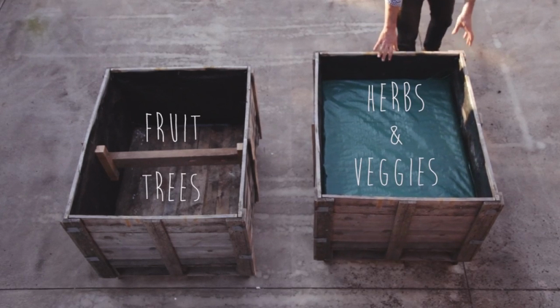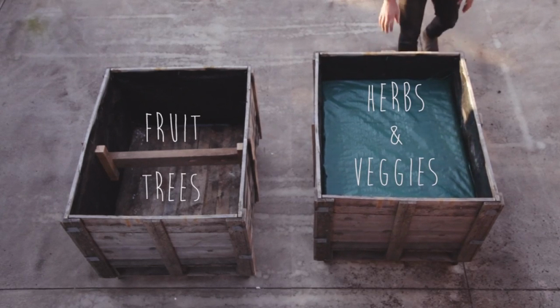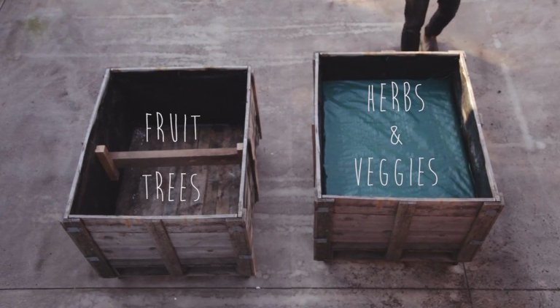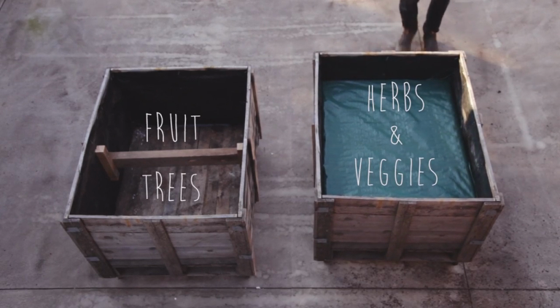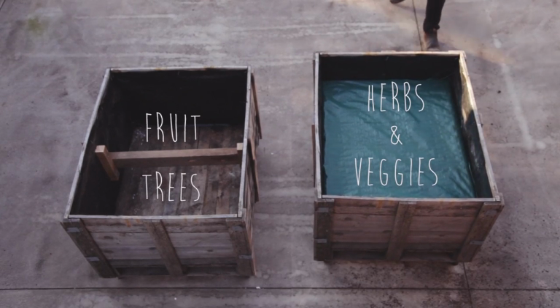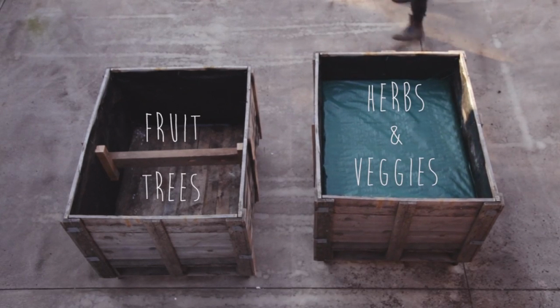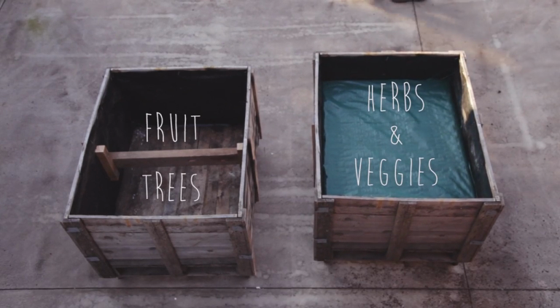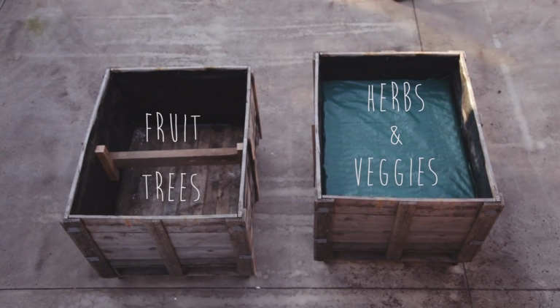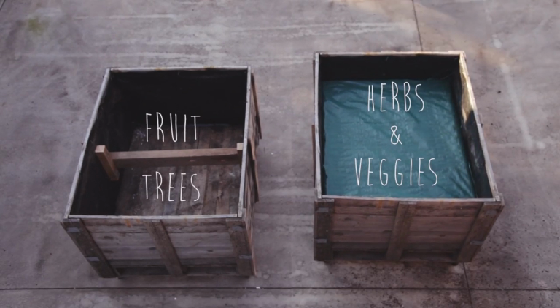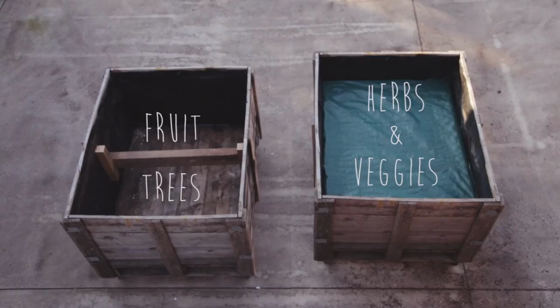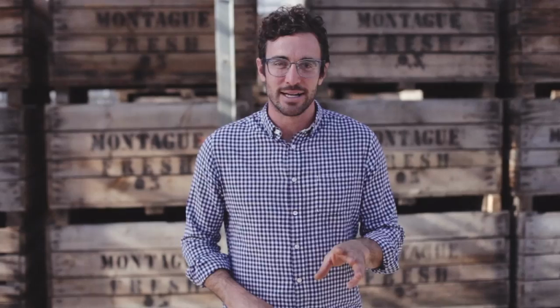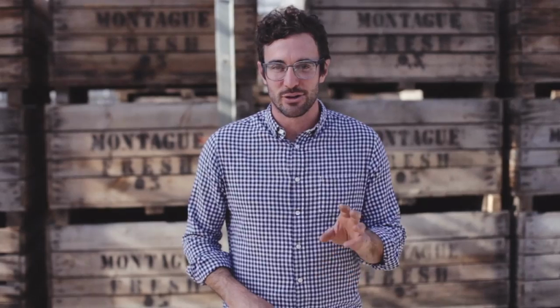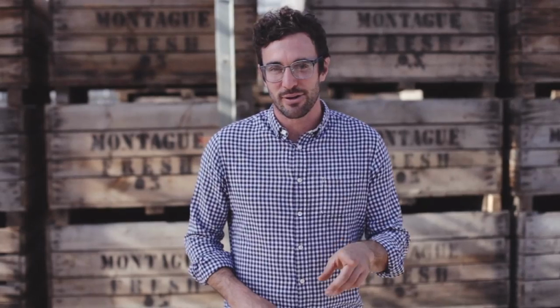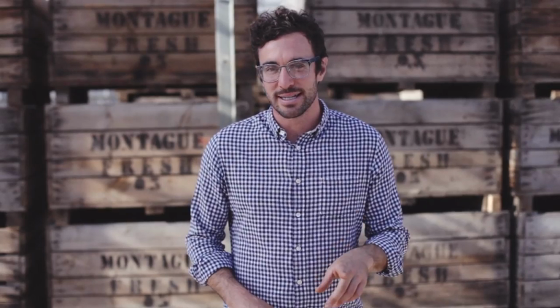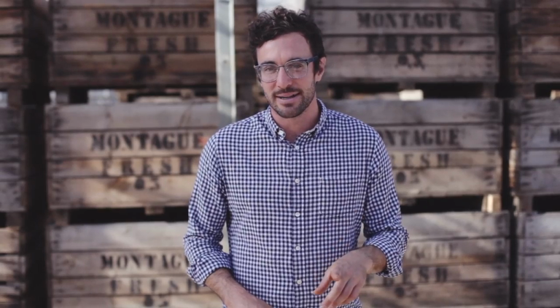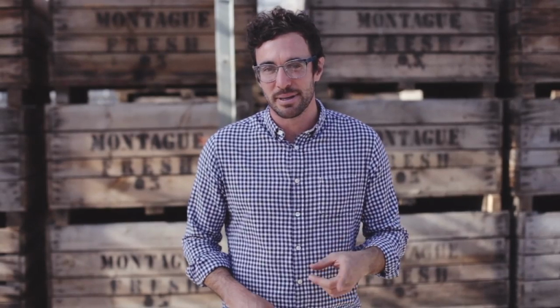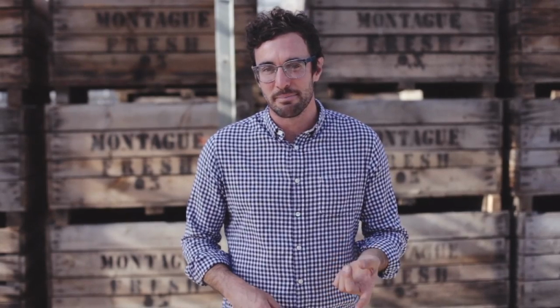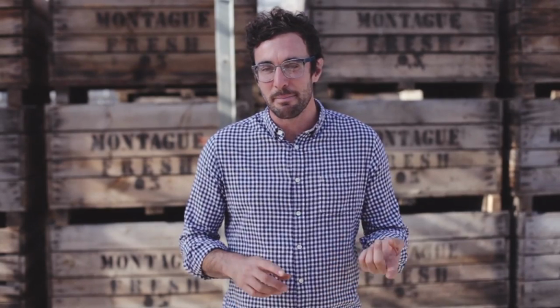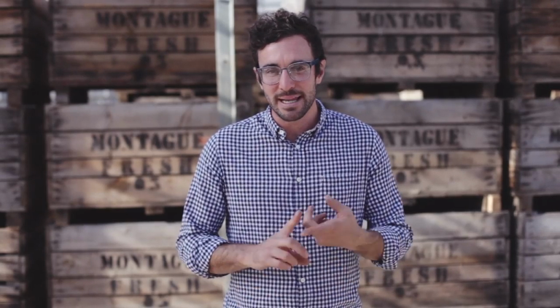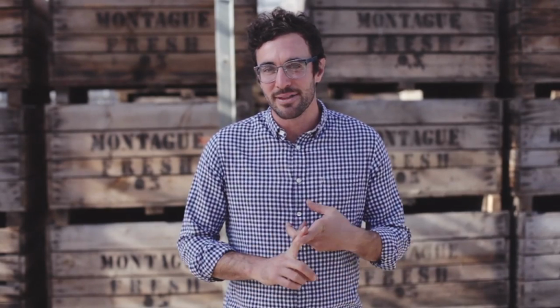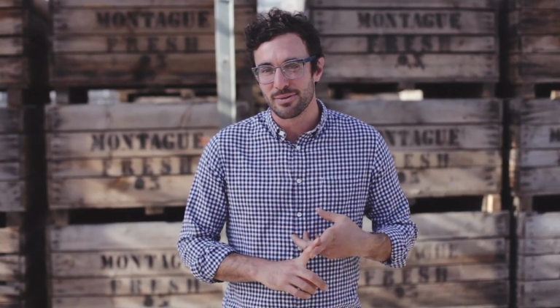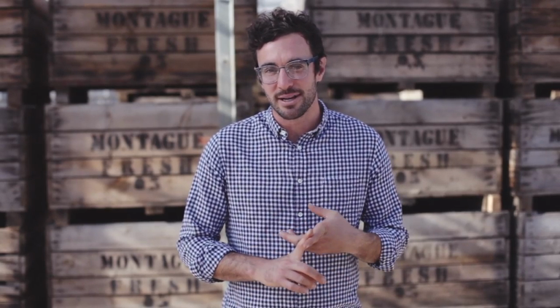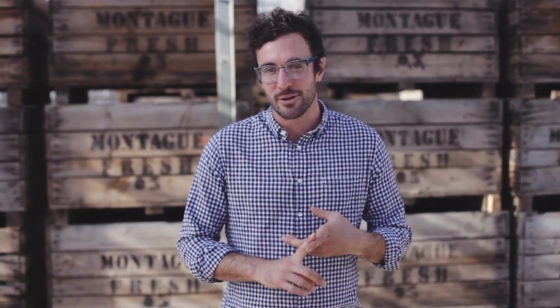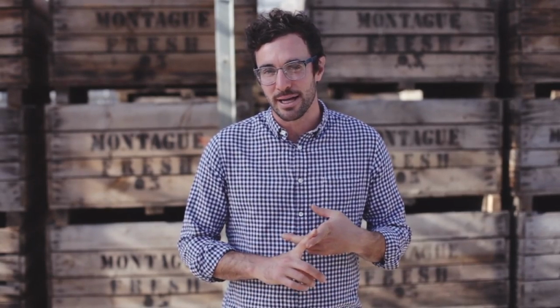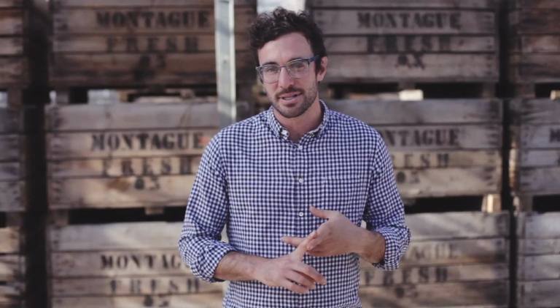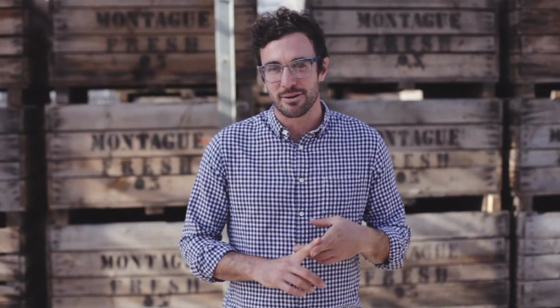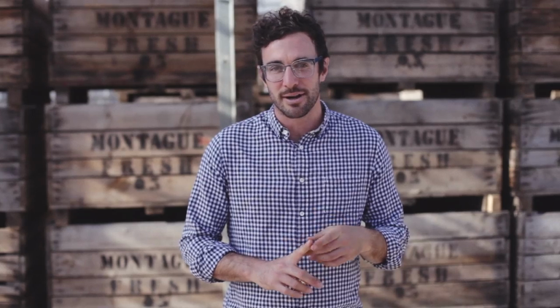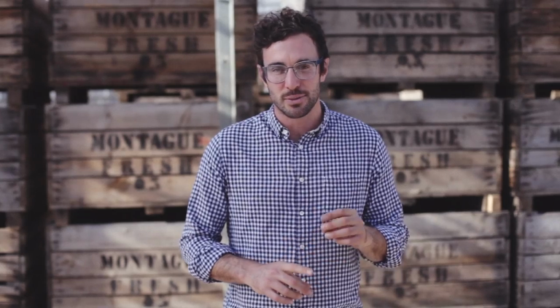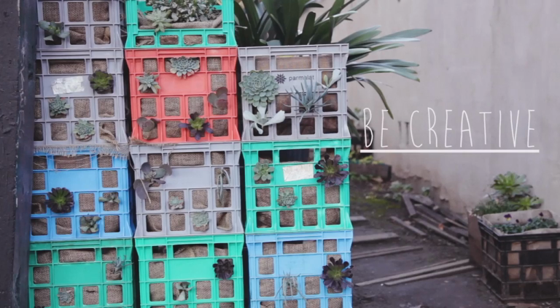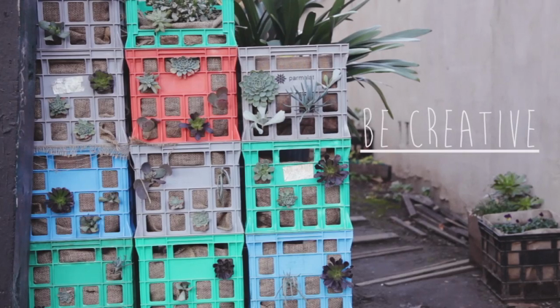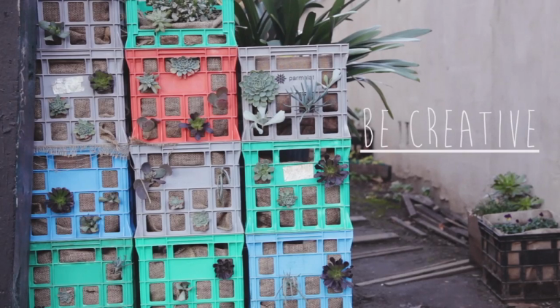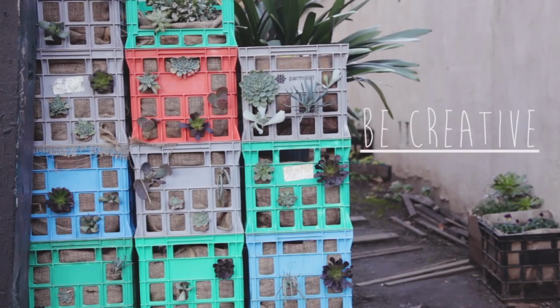In our example we've used a pretty simple packing crate to create a raised garden bed, but many other recycled and upcycled items will also do the job.